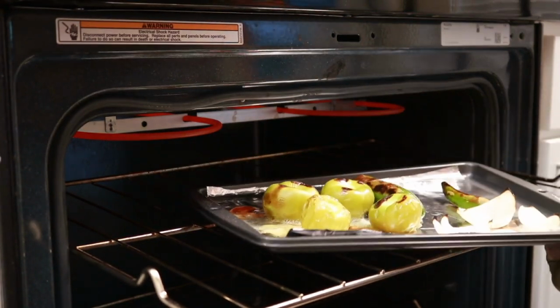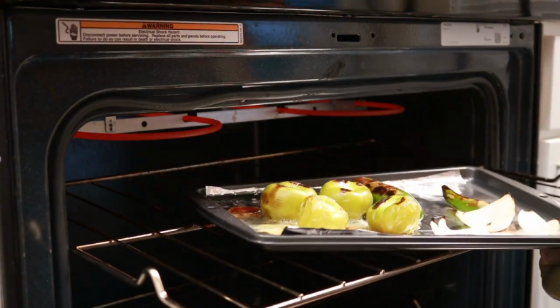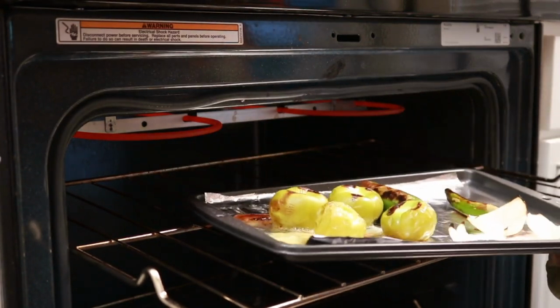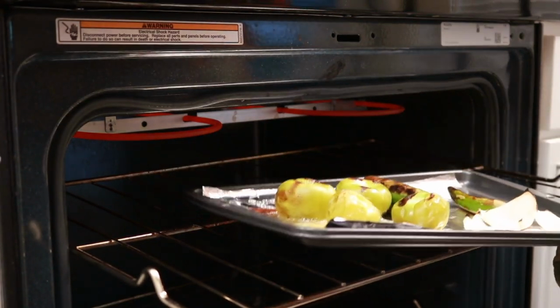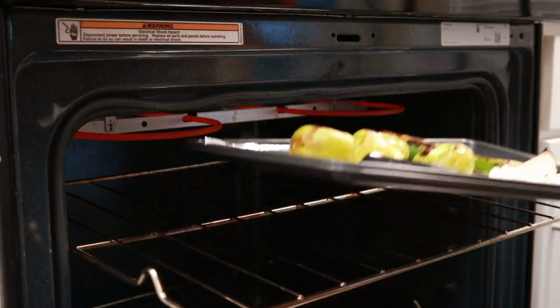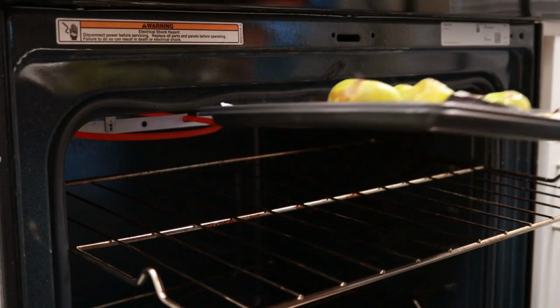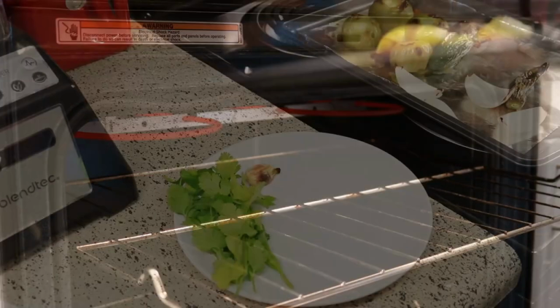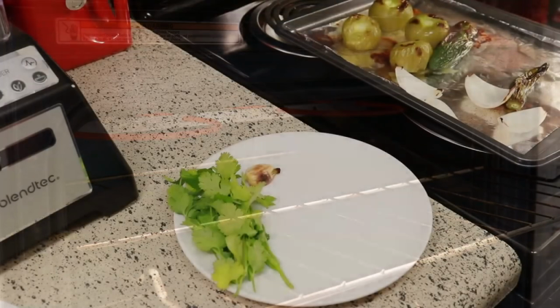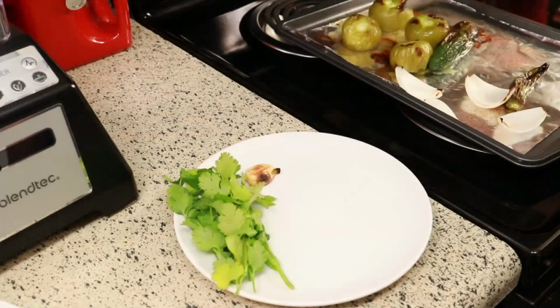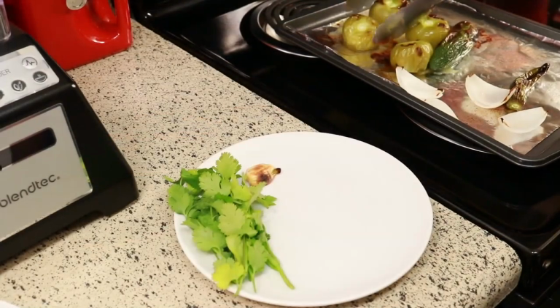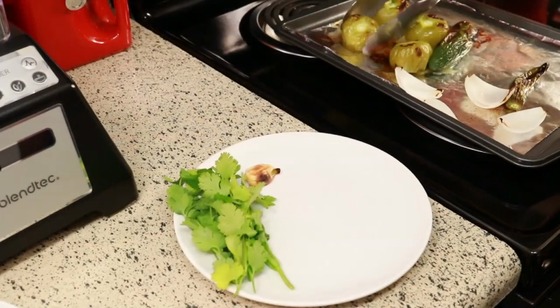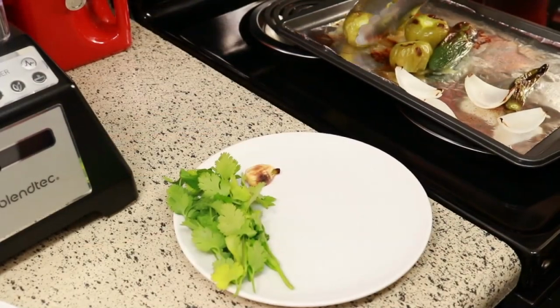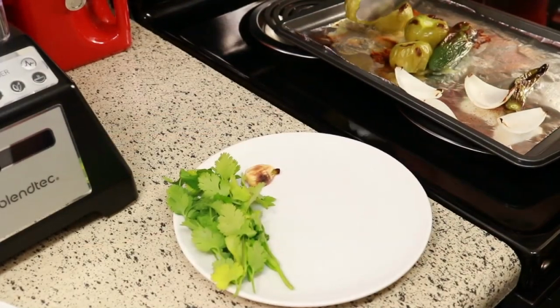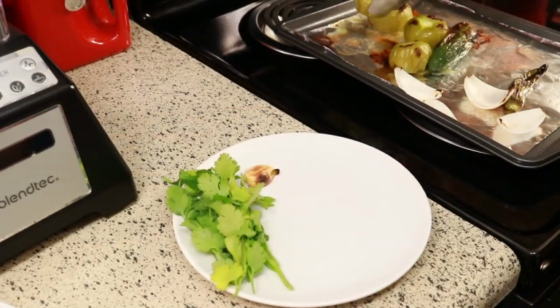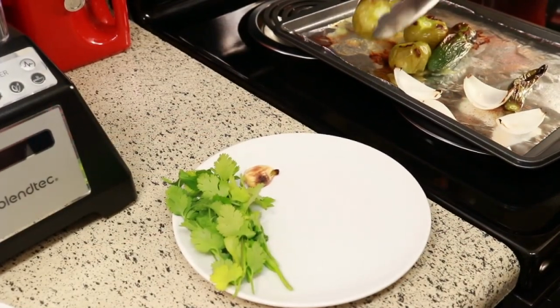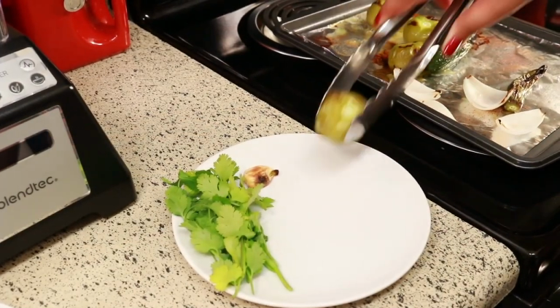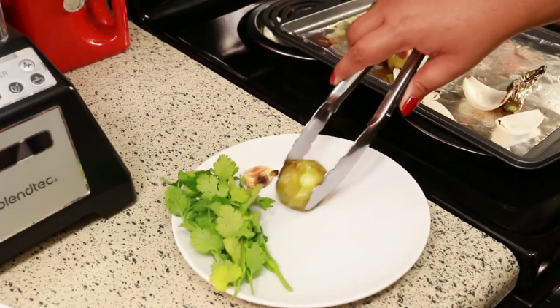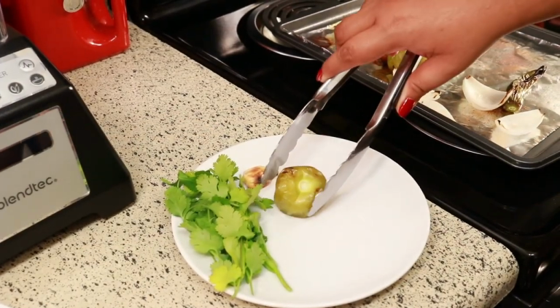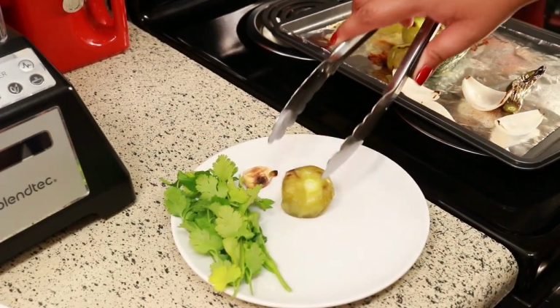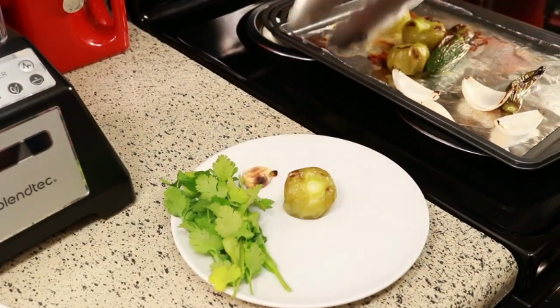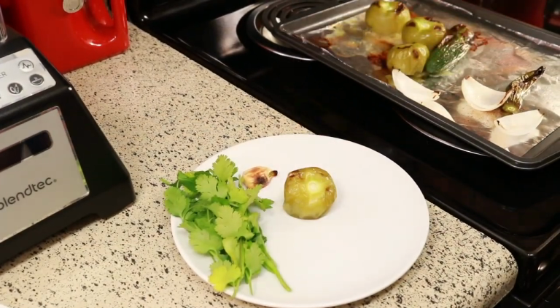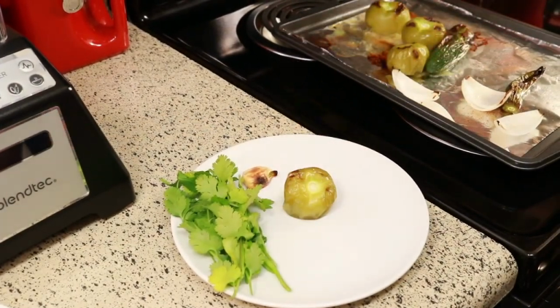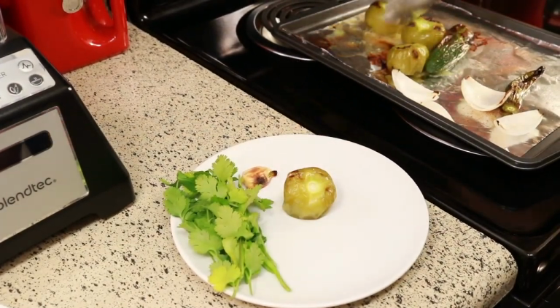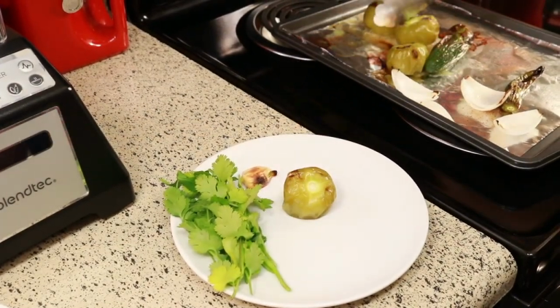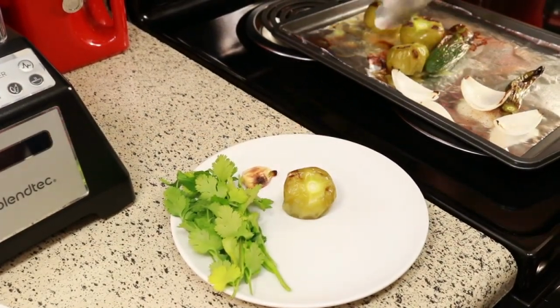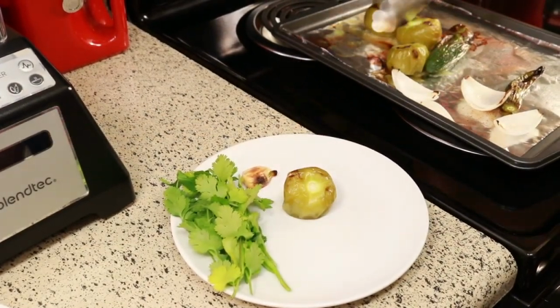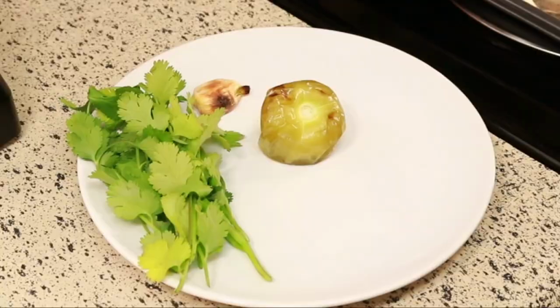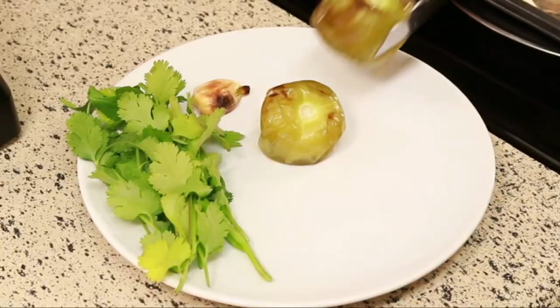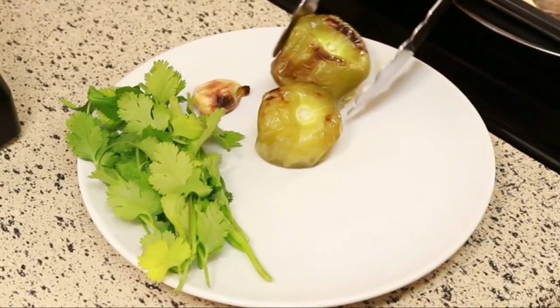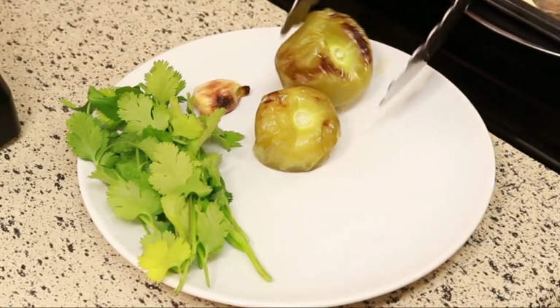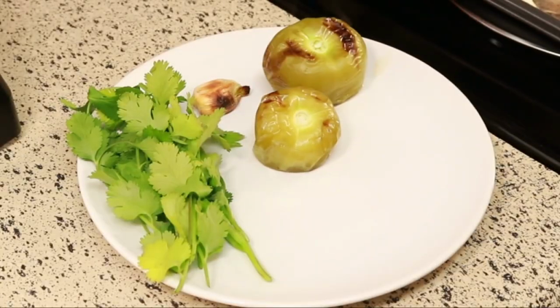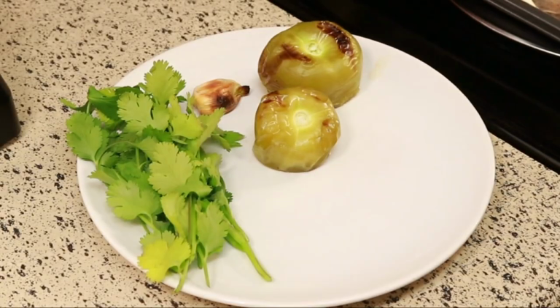Now it's ready. I'm just going to take everything off and put them on my plate to cool off a bit before I blend it.